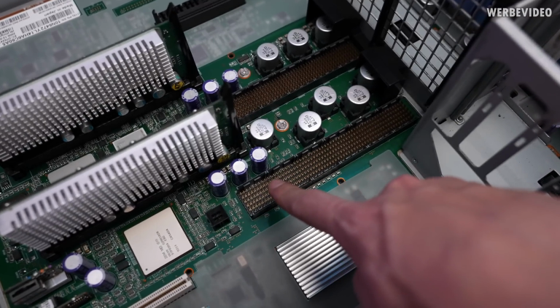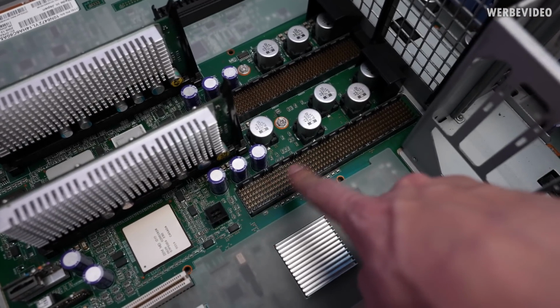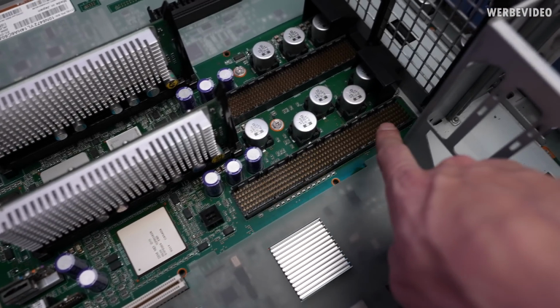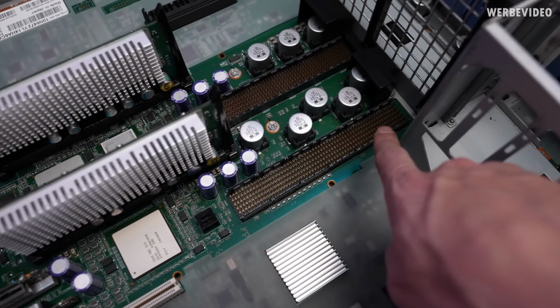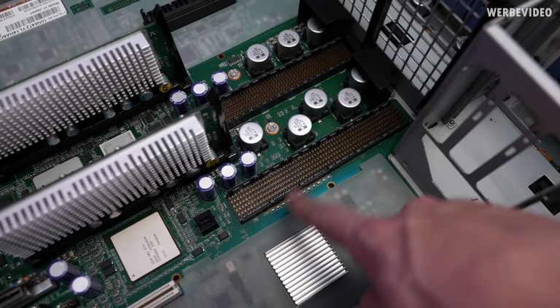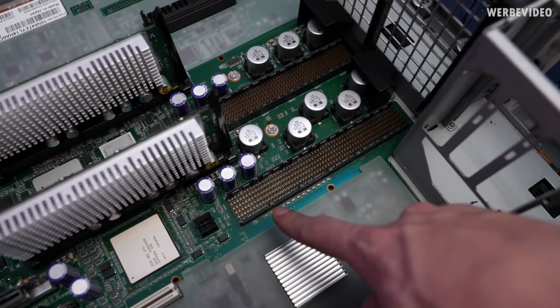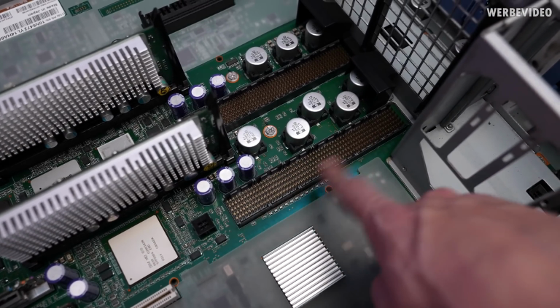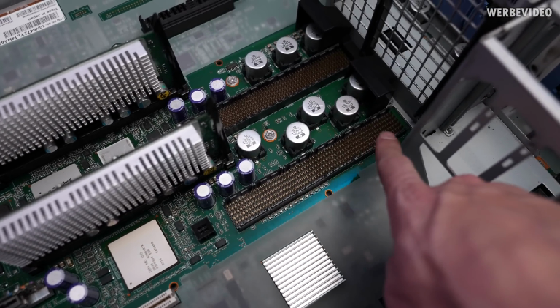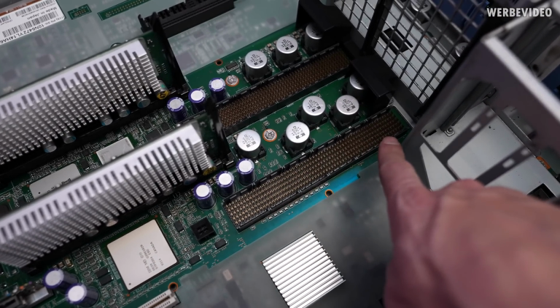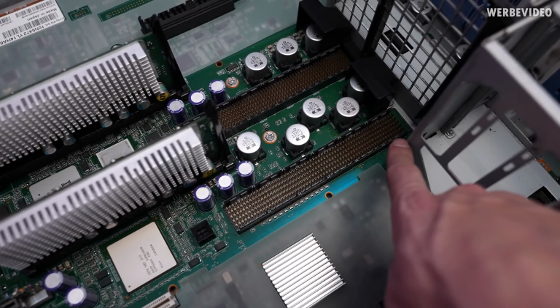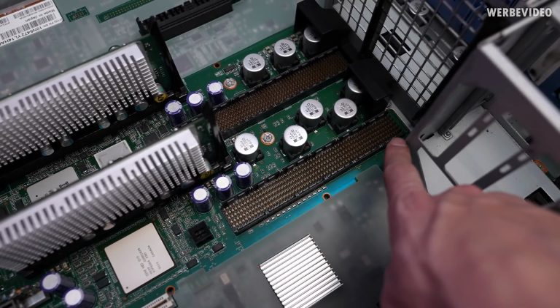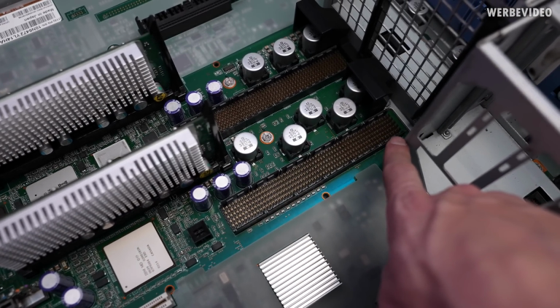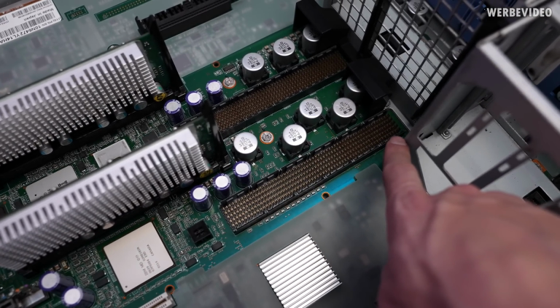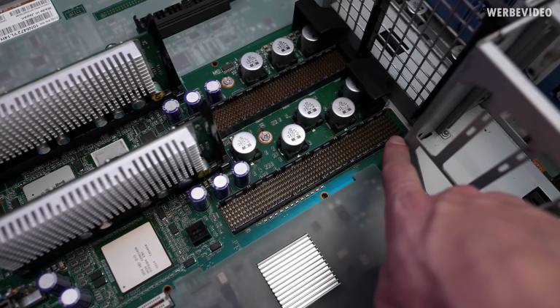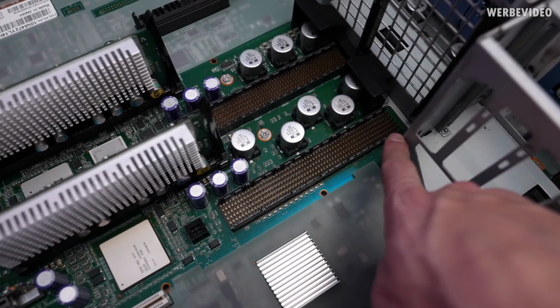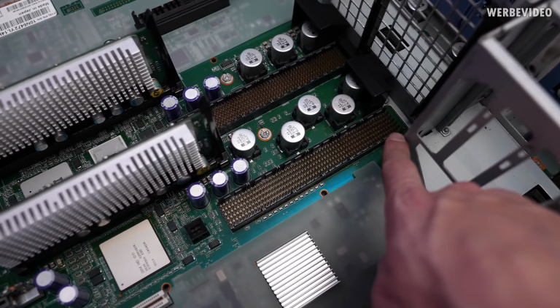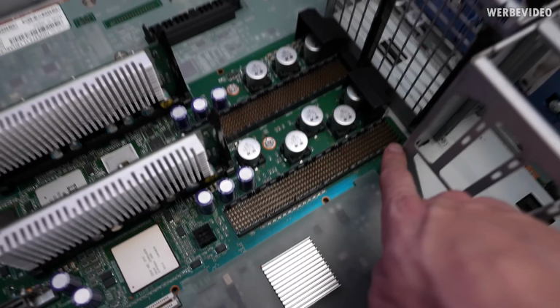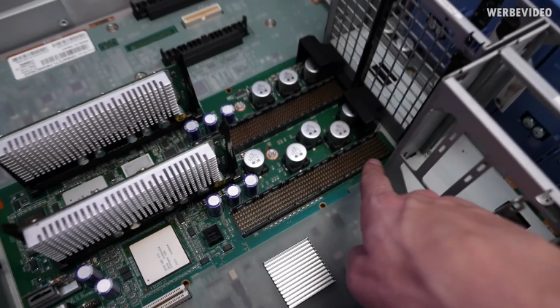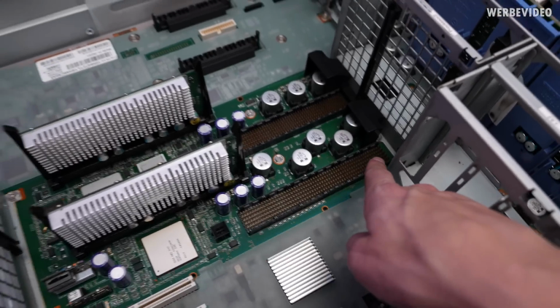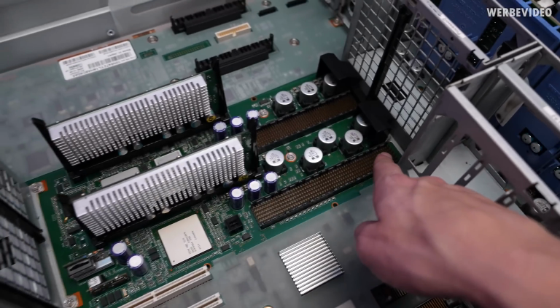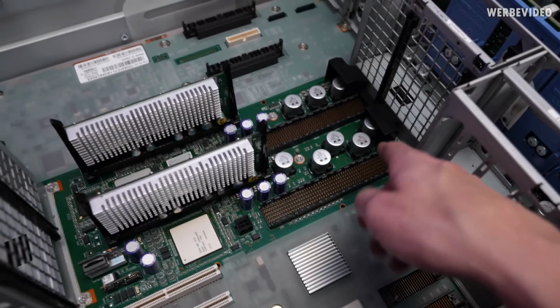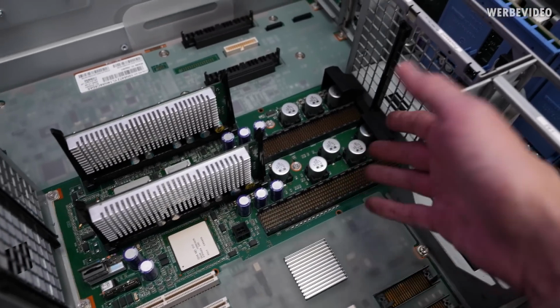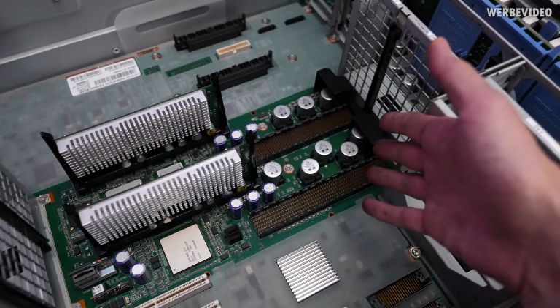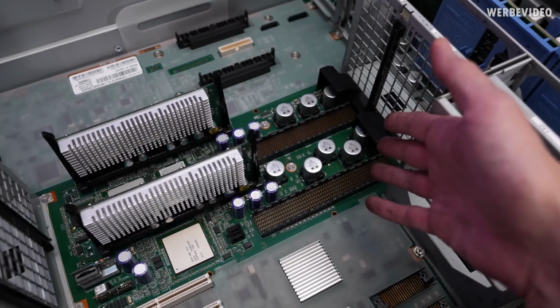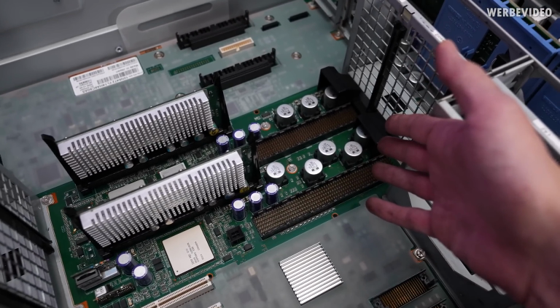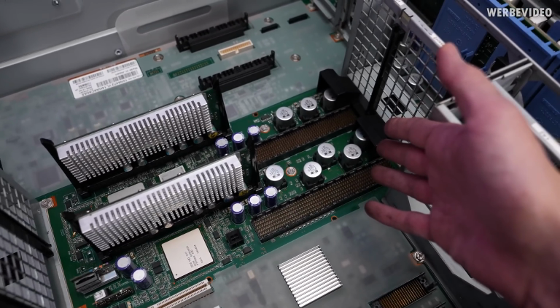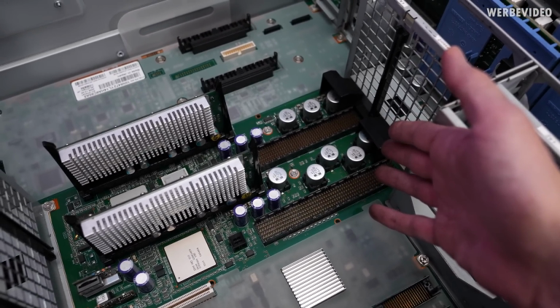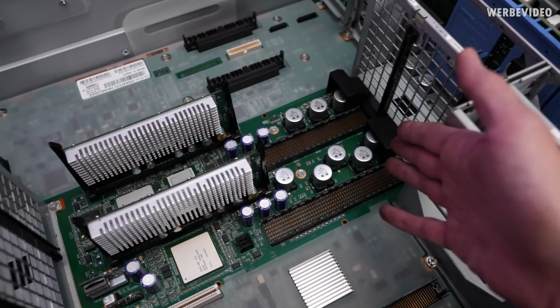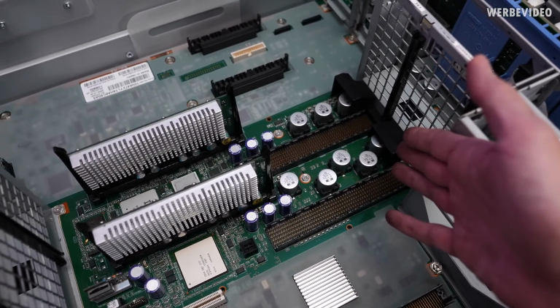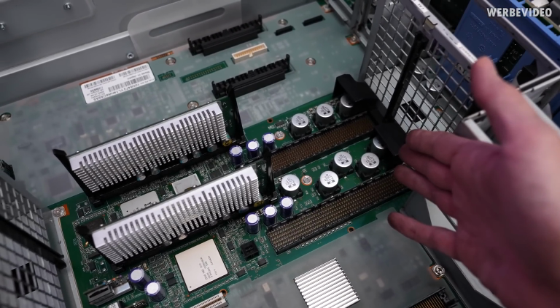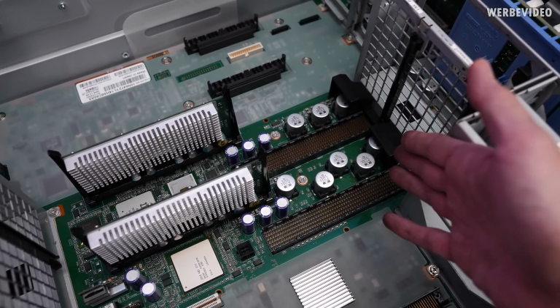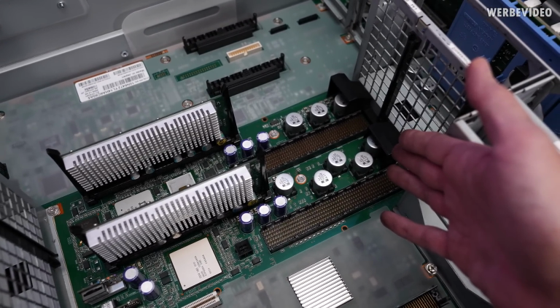This is somehow comparable to a modern socket, but I think it's more comparable to a slot card like a Pentium slot card.